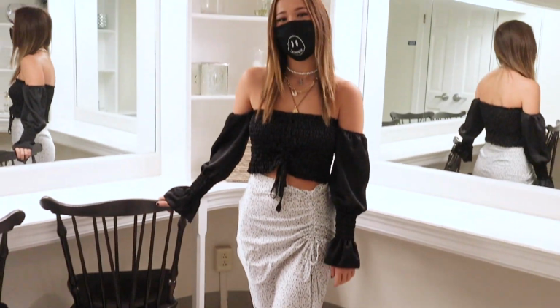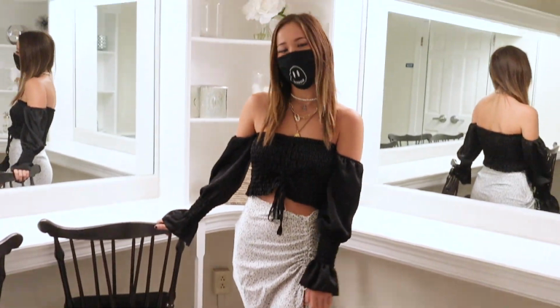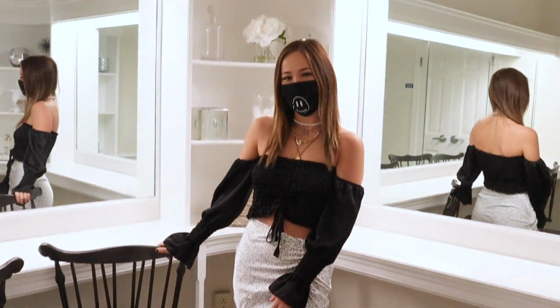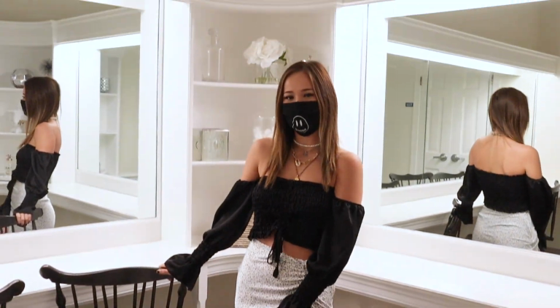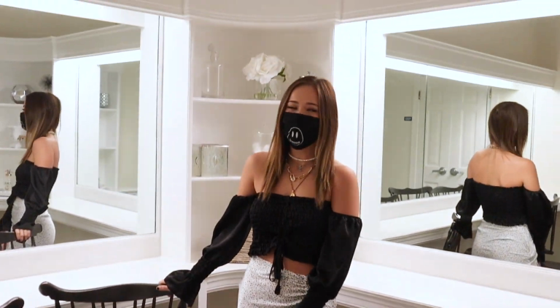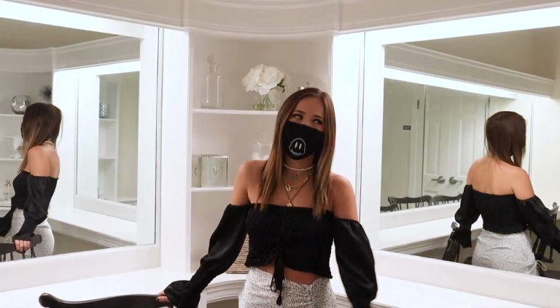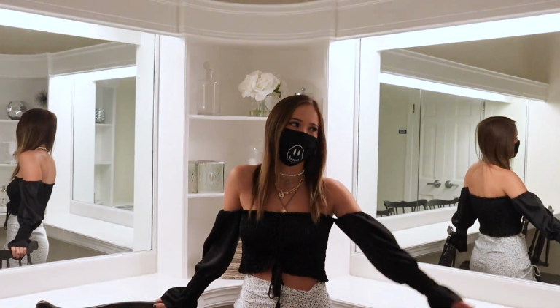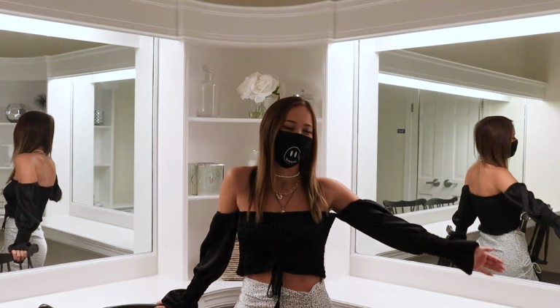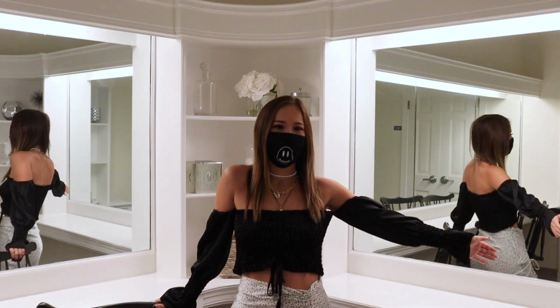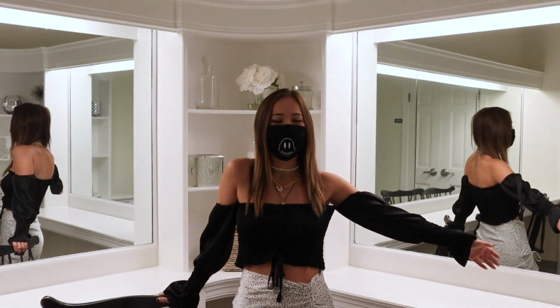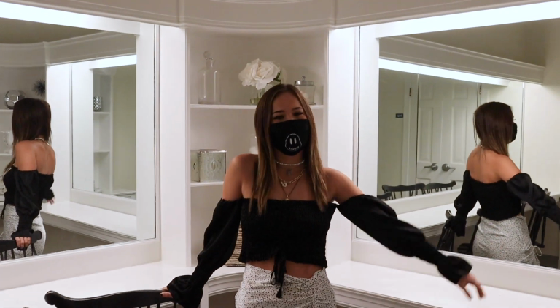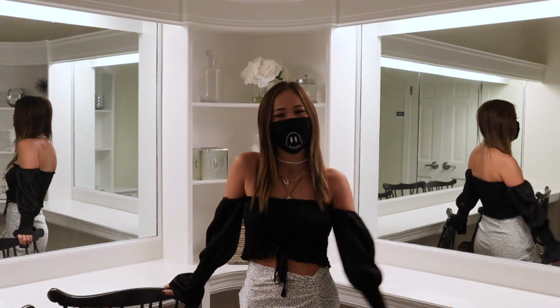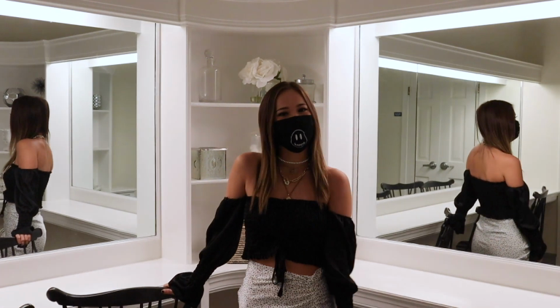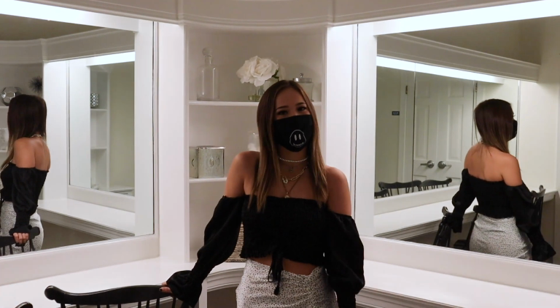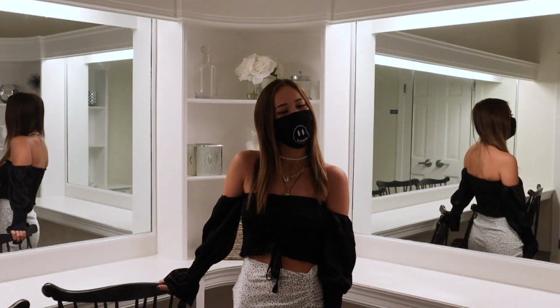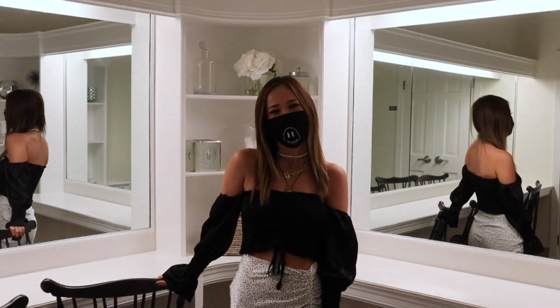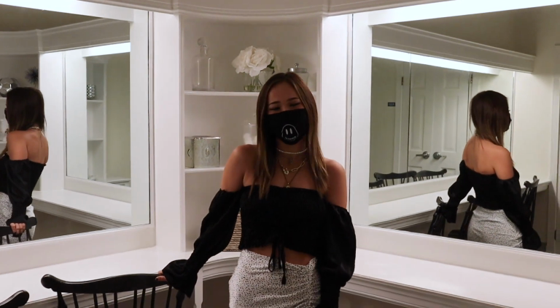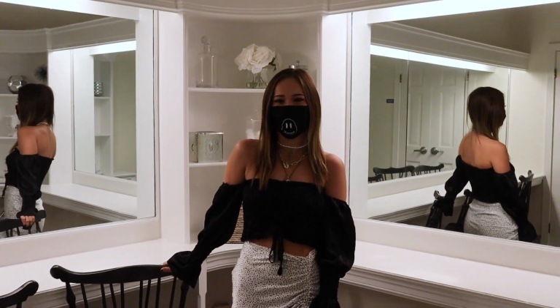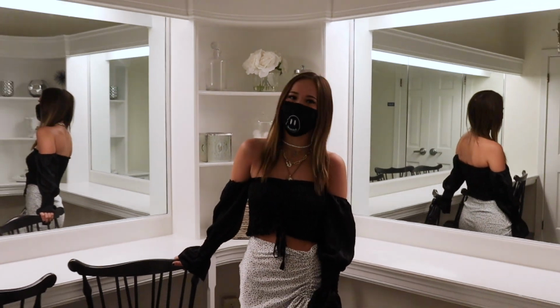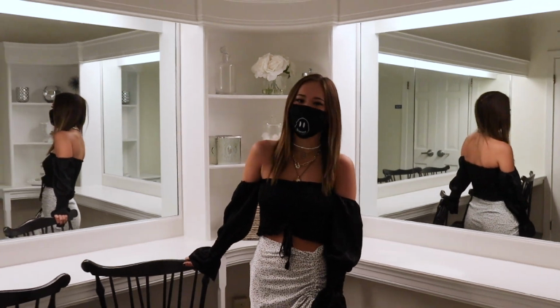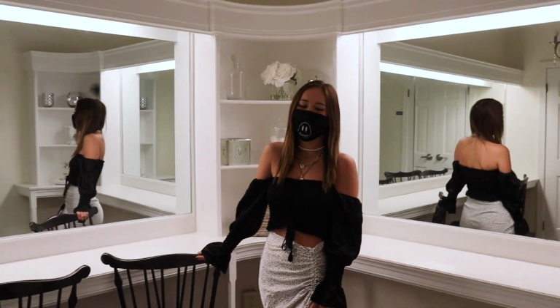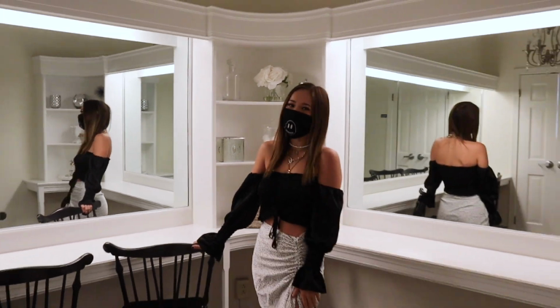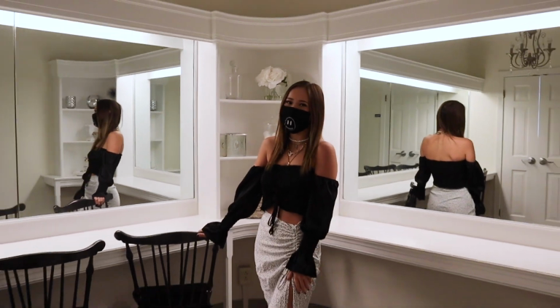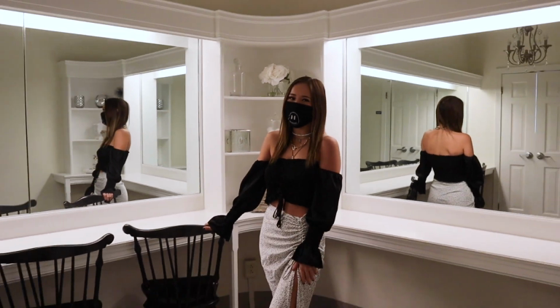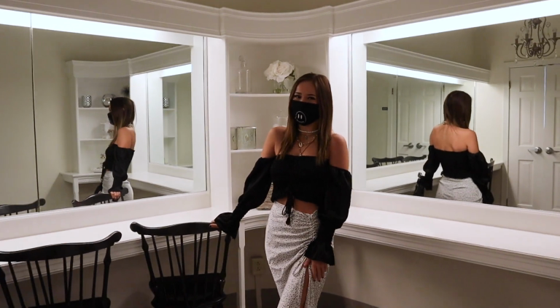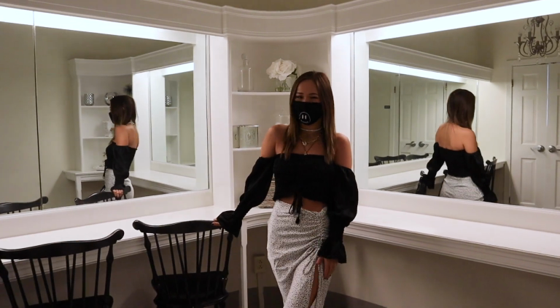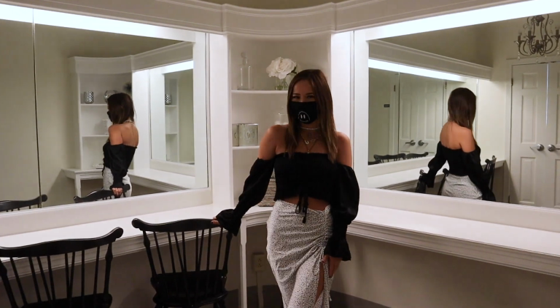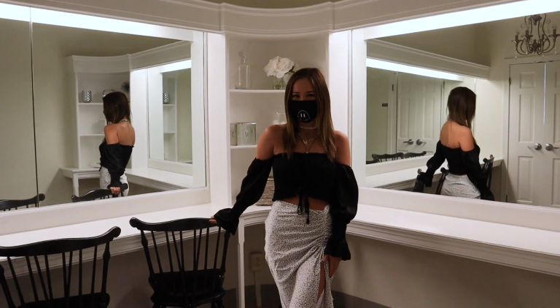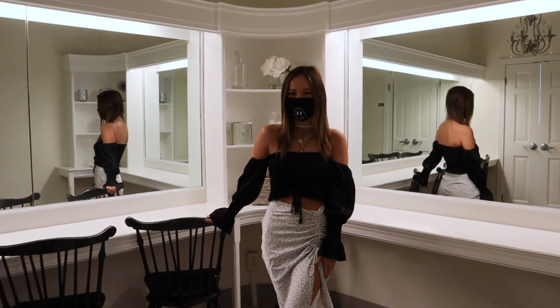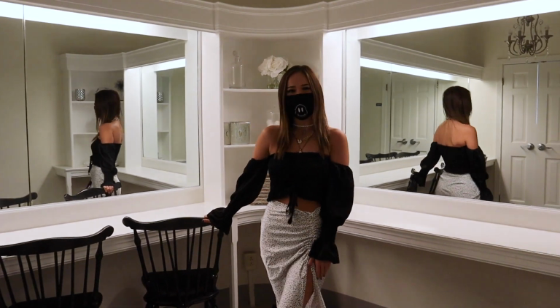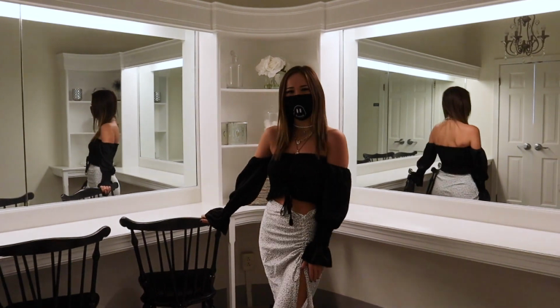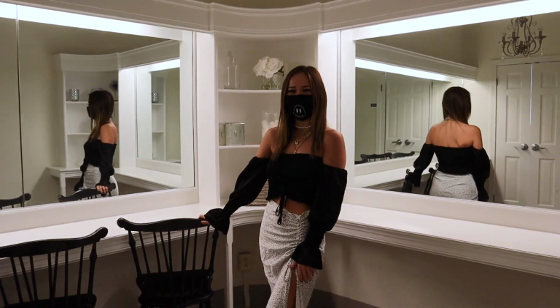So this is our cabin room. We love to come in here to get ready for game days and take lots of mirror selfies.